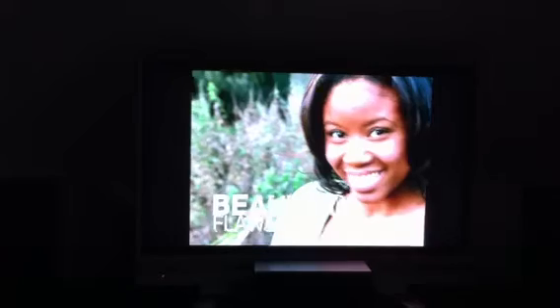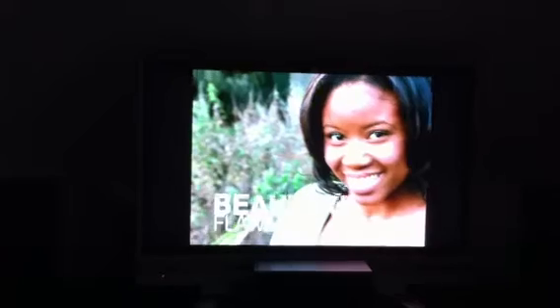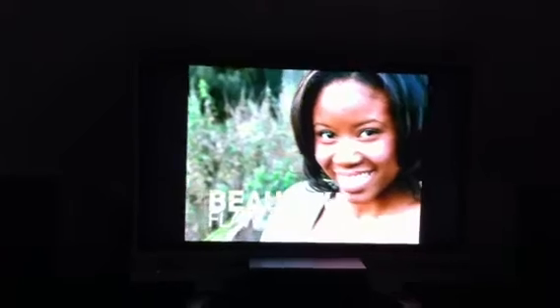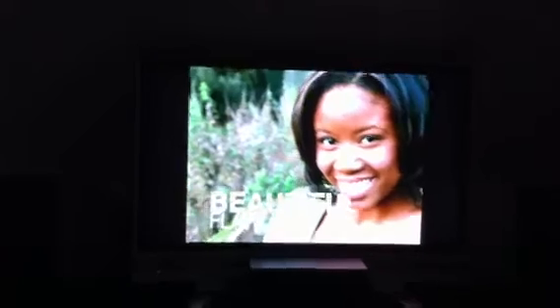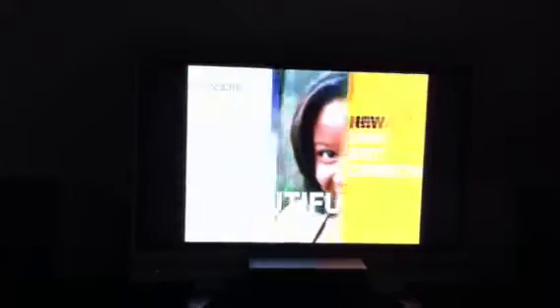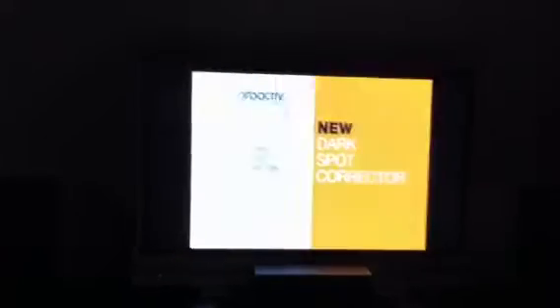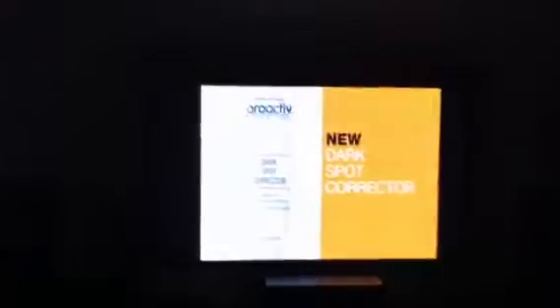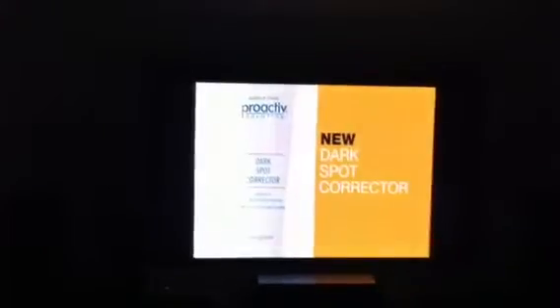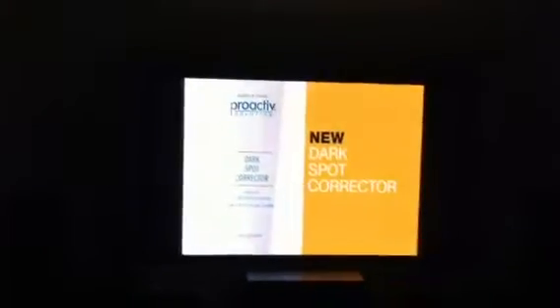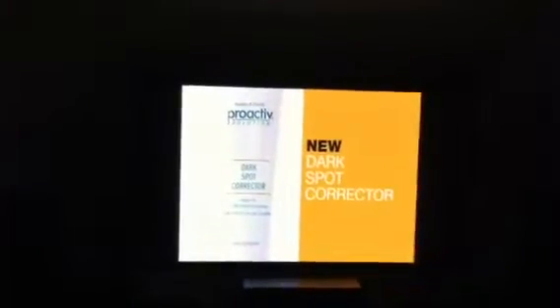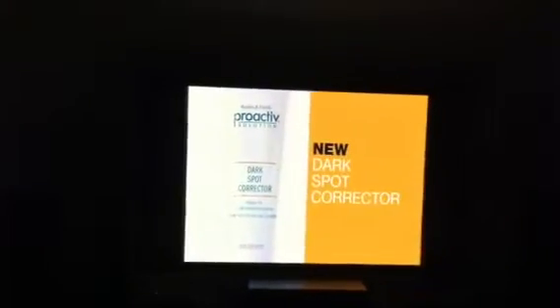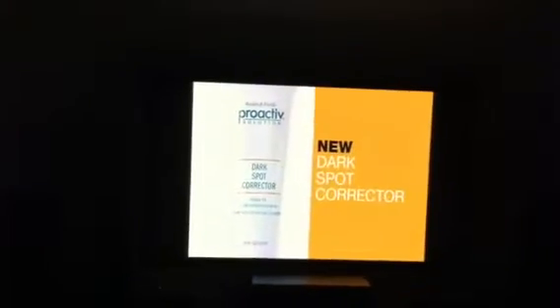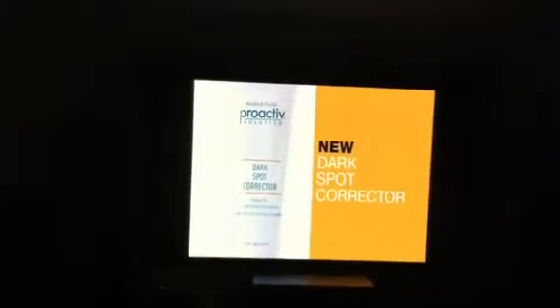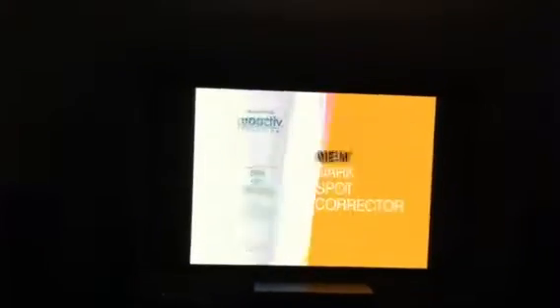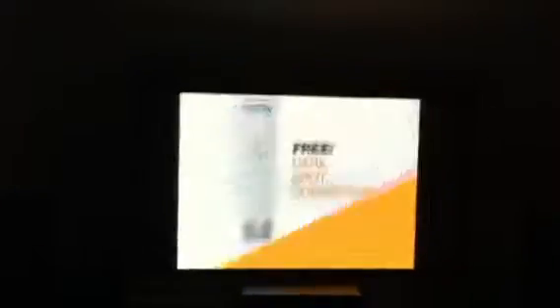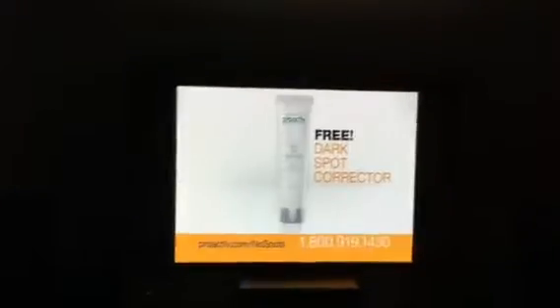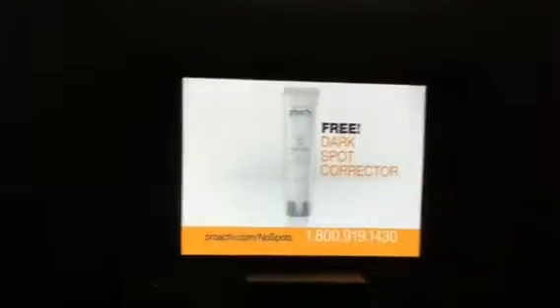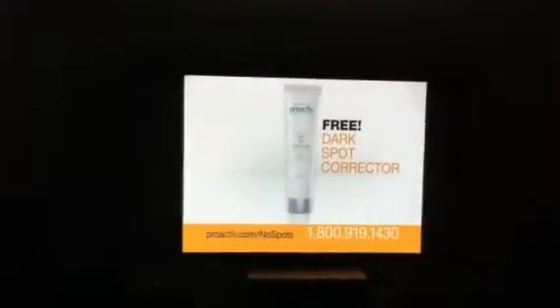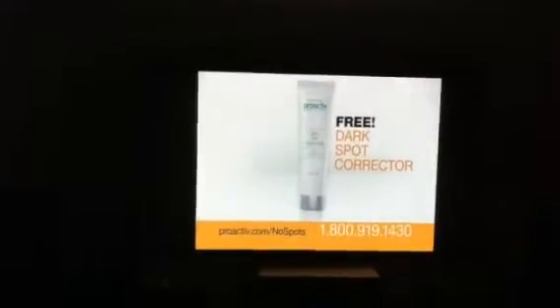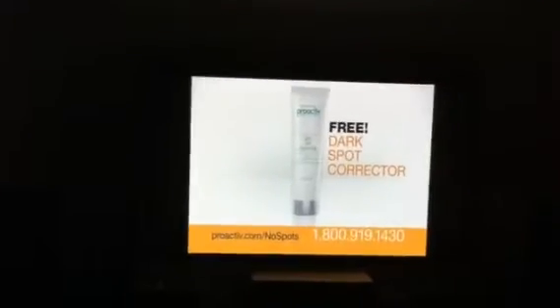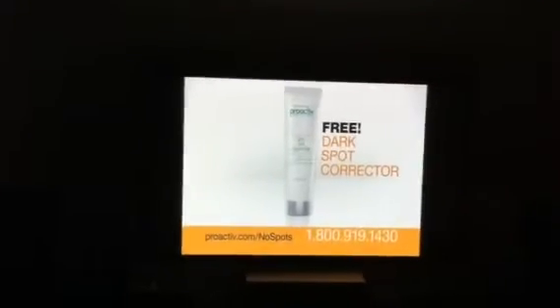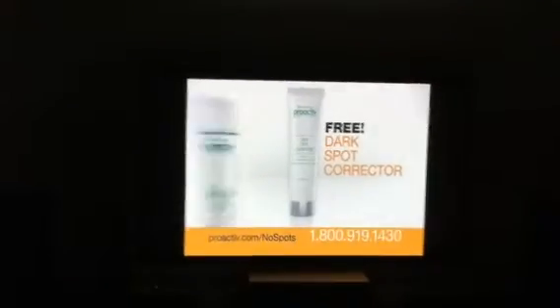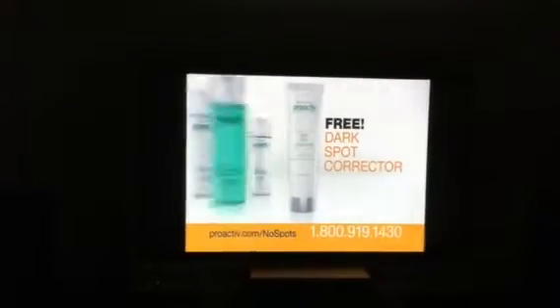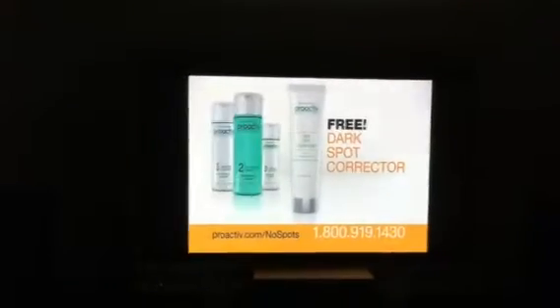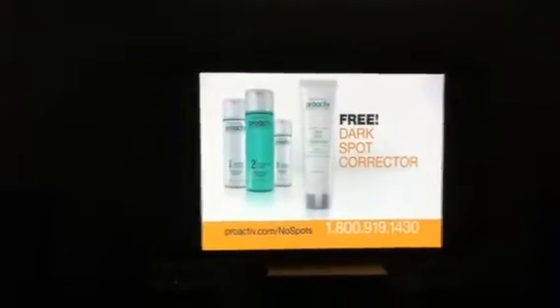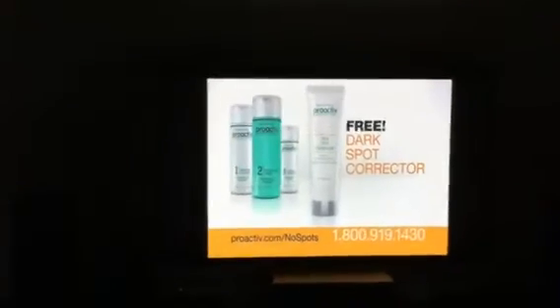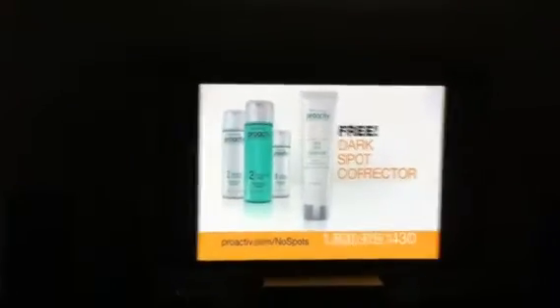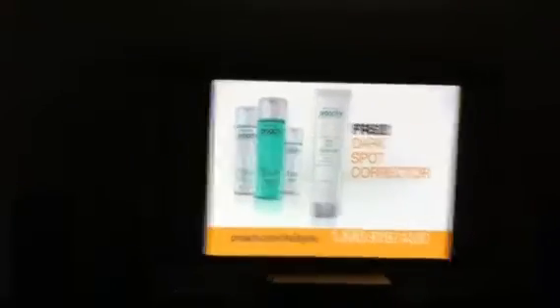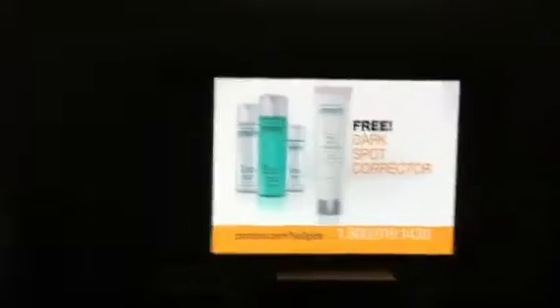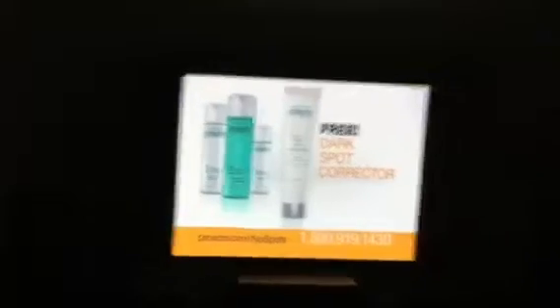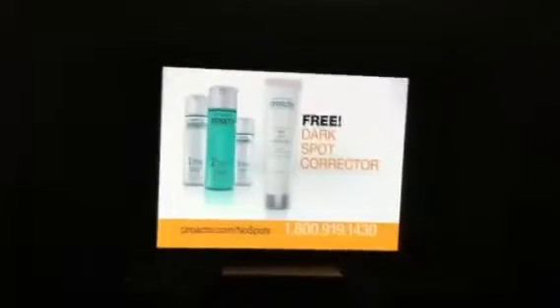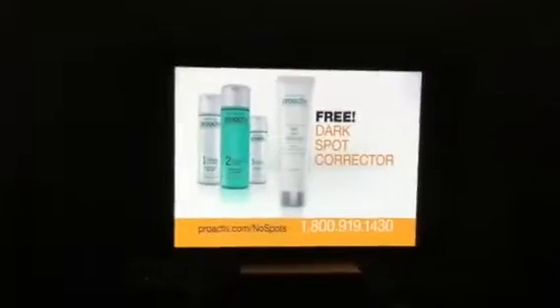It's our brand new dark spot corrector, and it's free when you order the Proactiv three-step system today.